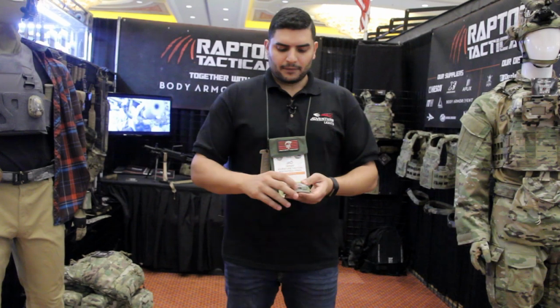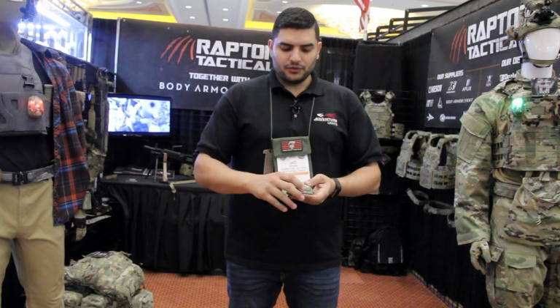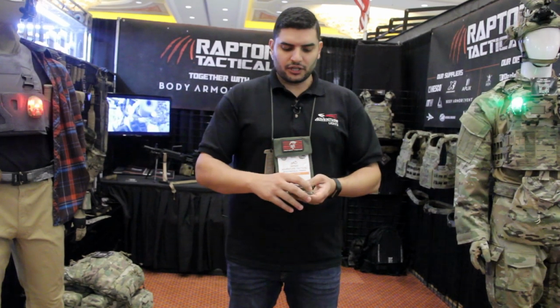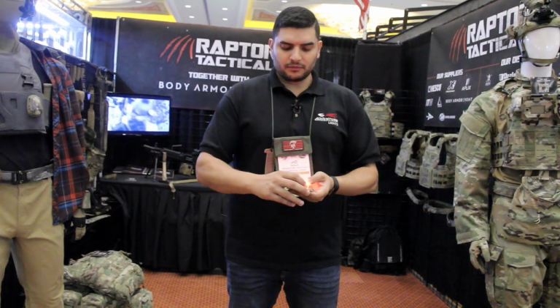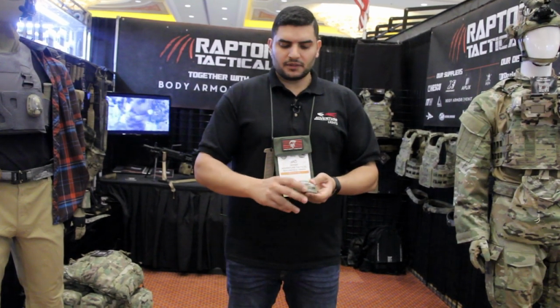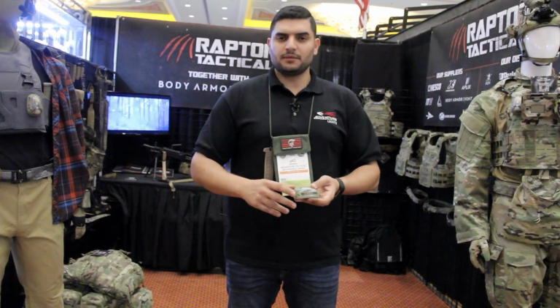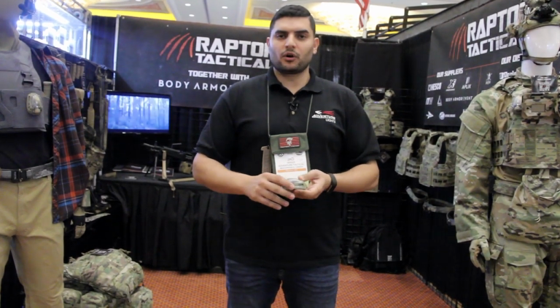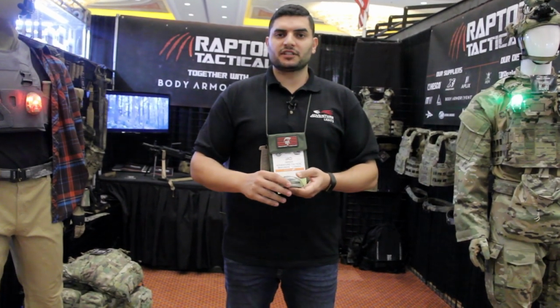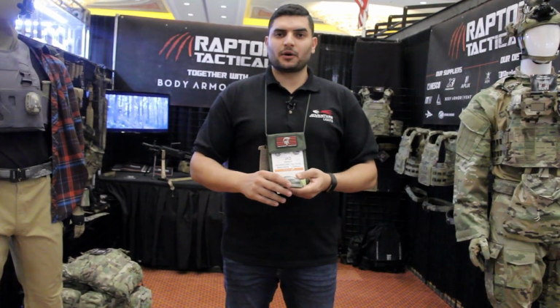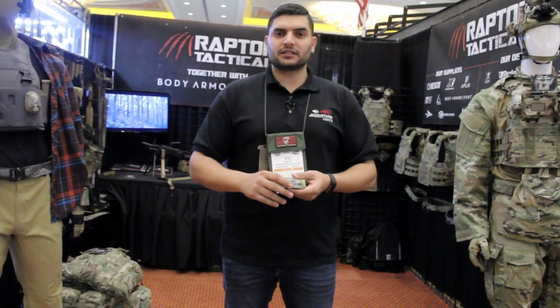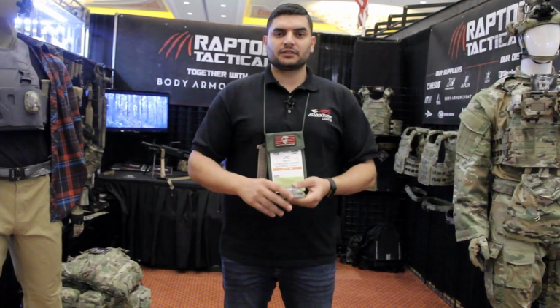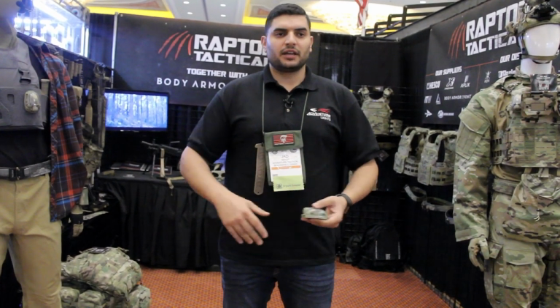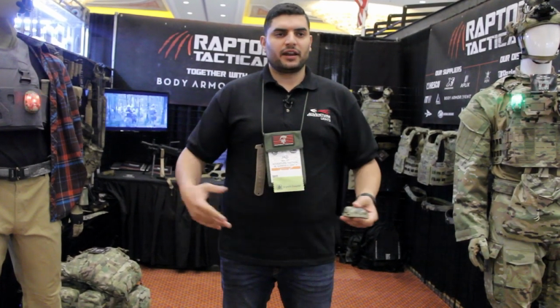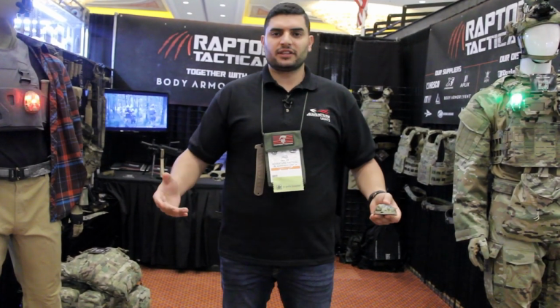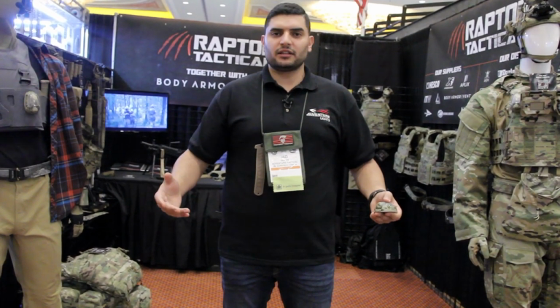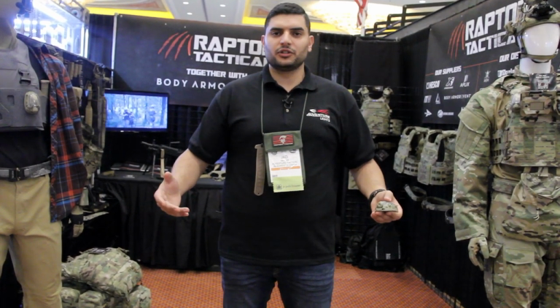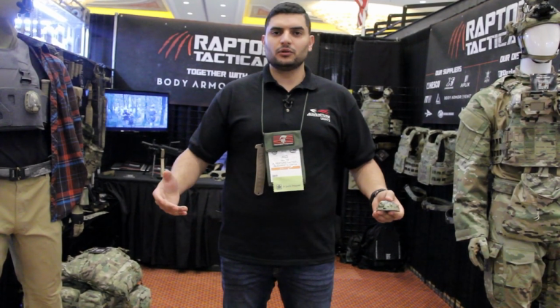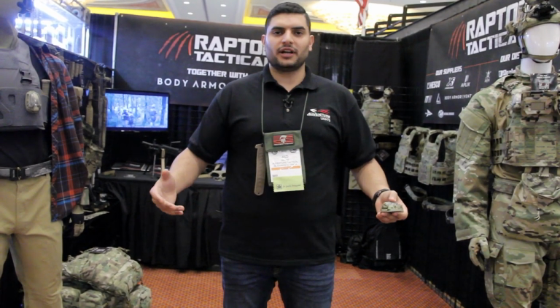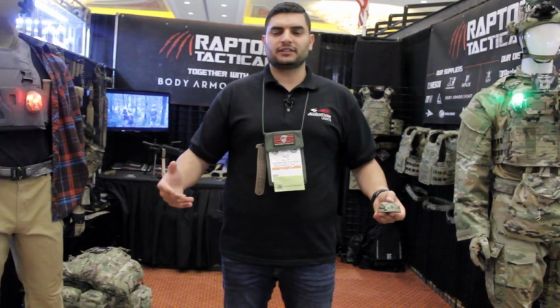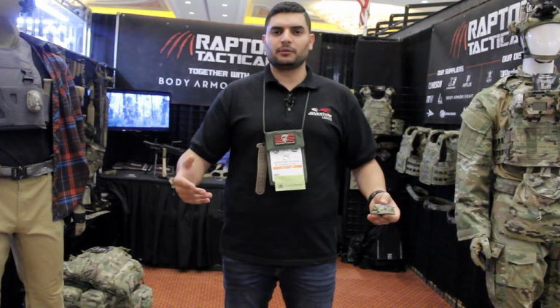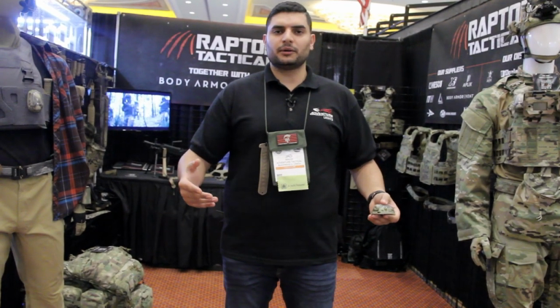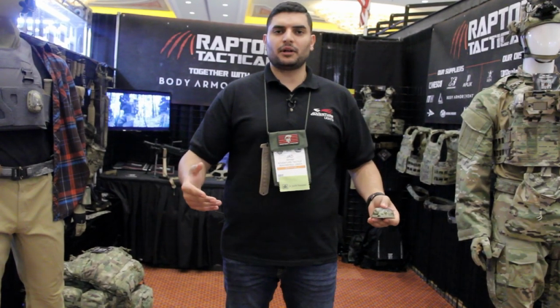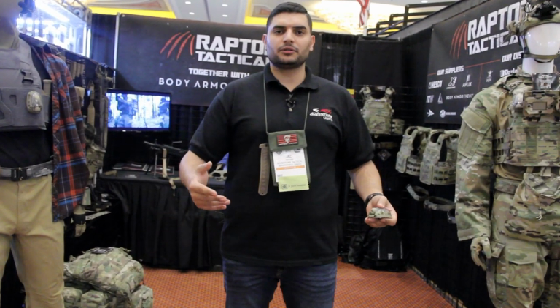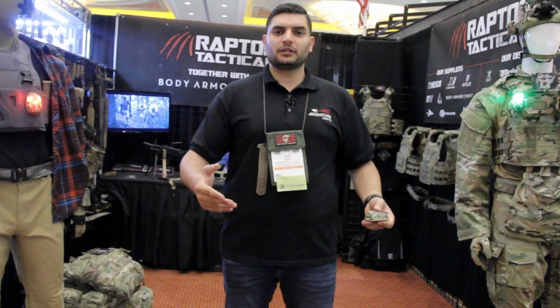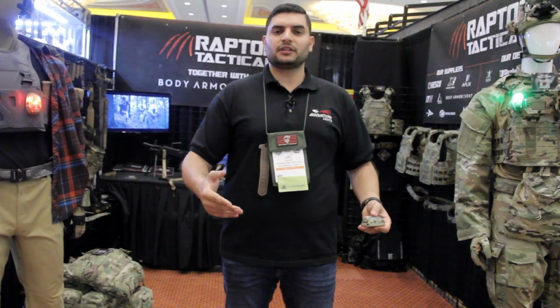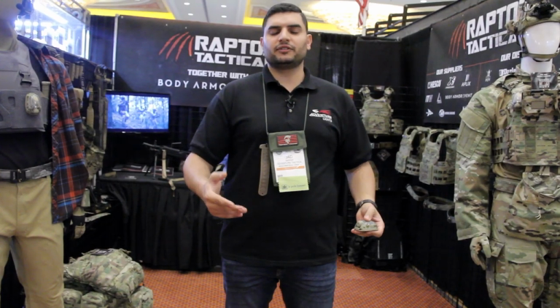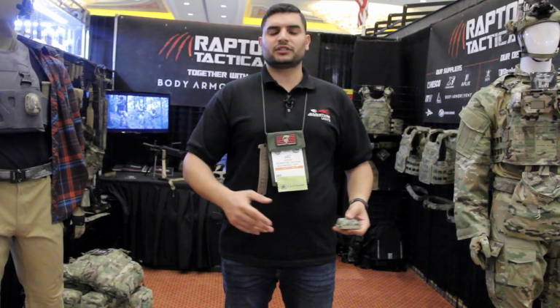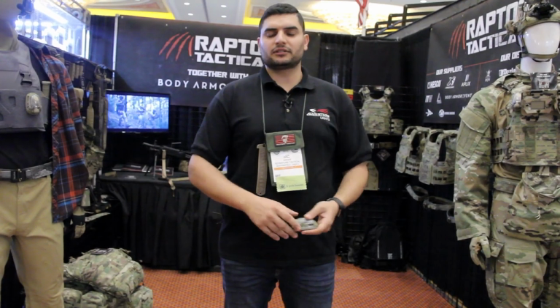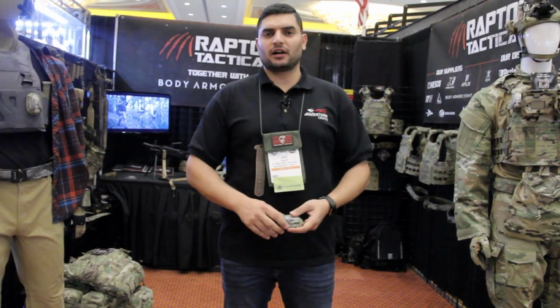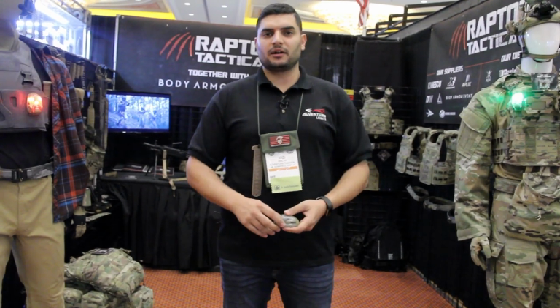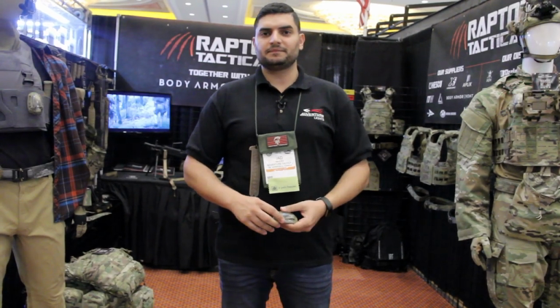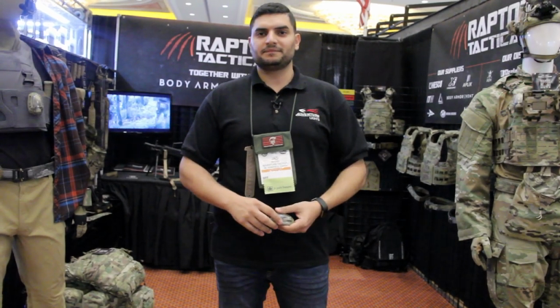You can see more of this product and everything else we do at www.adventuretactical.com.